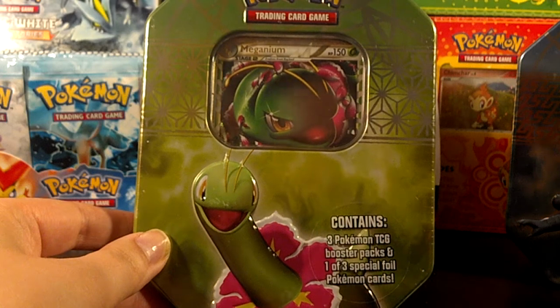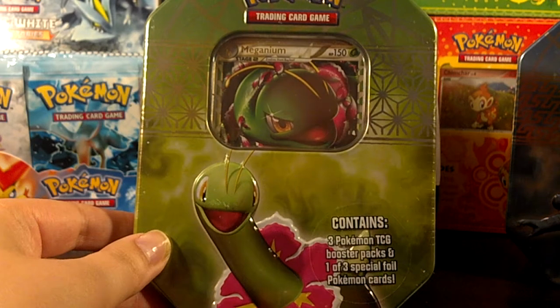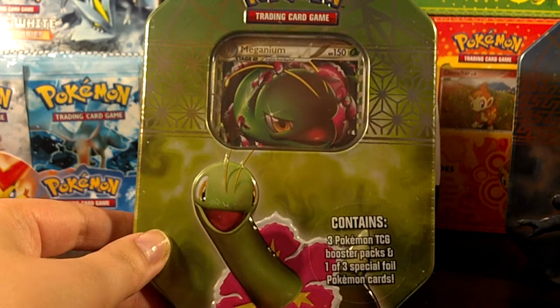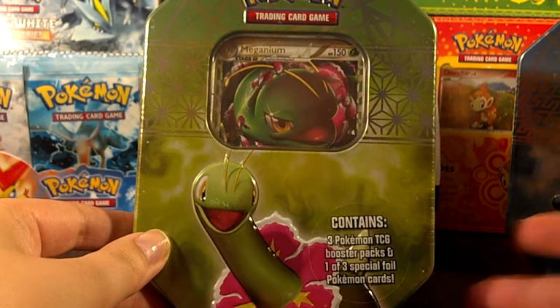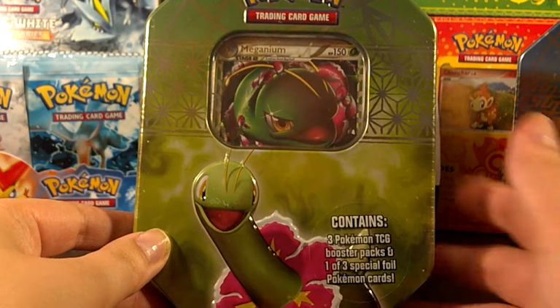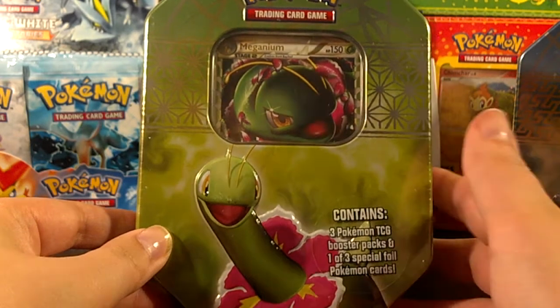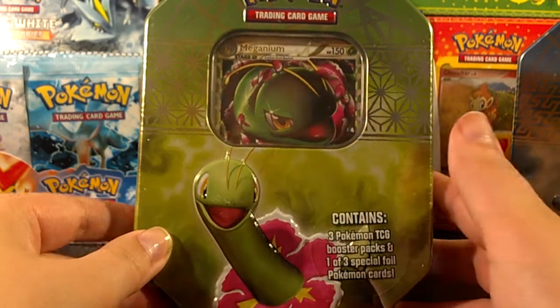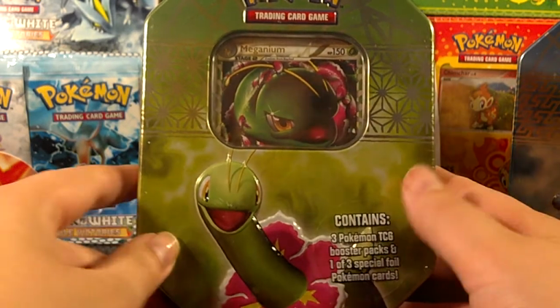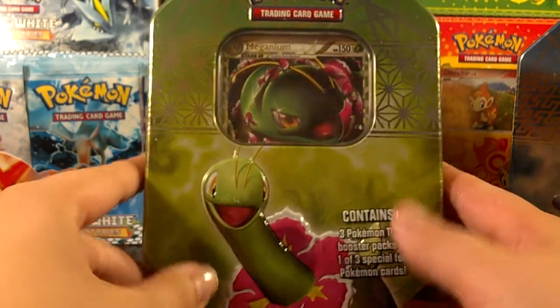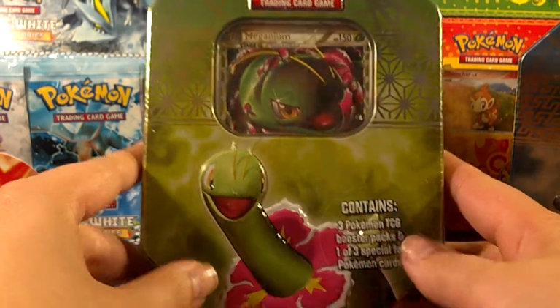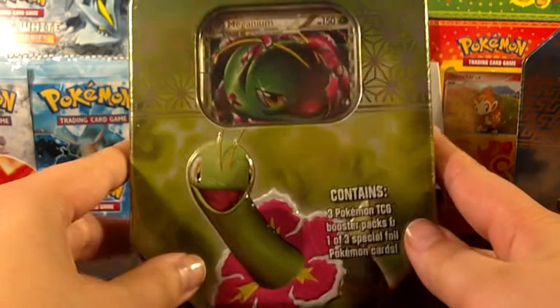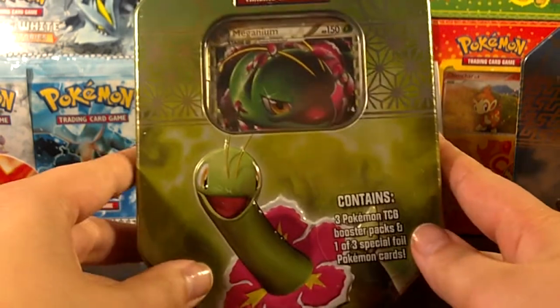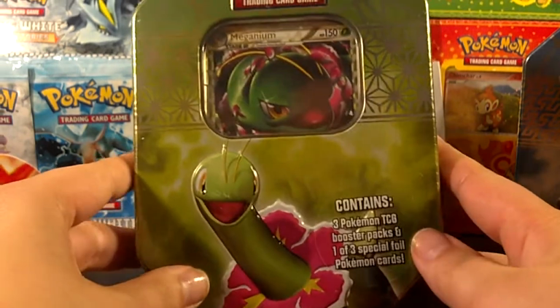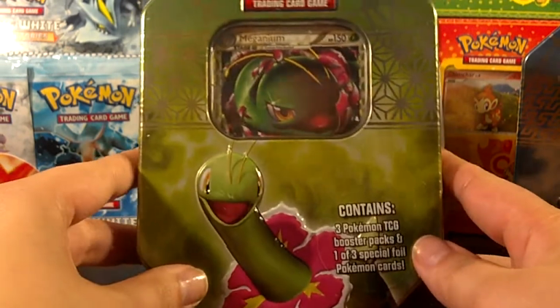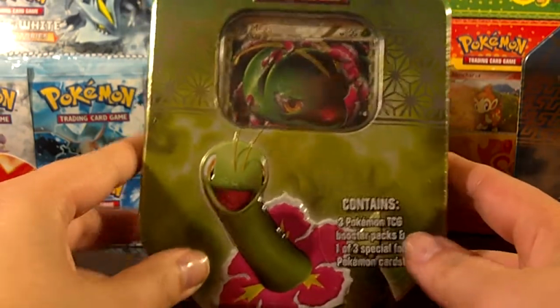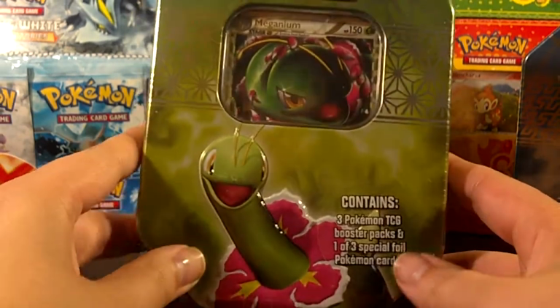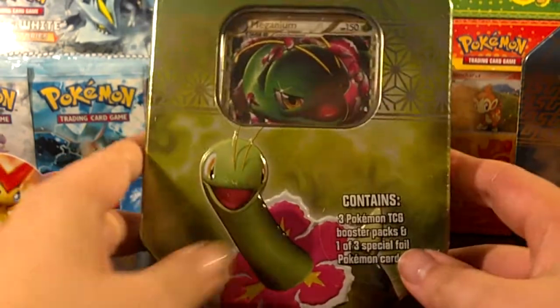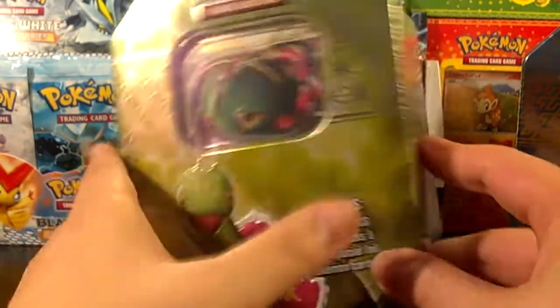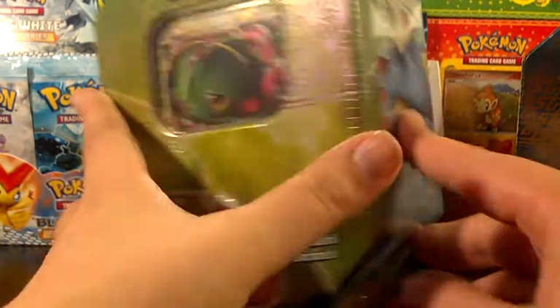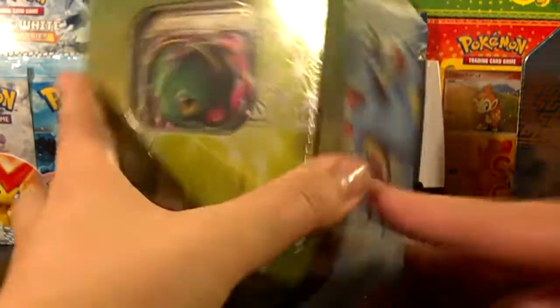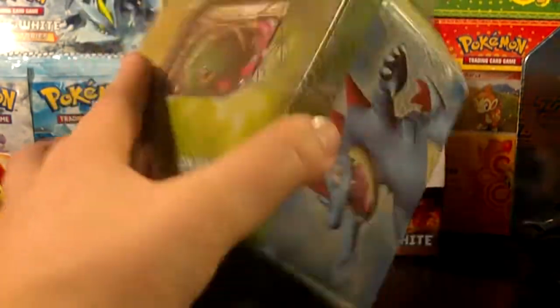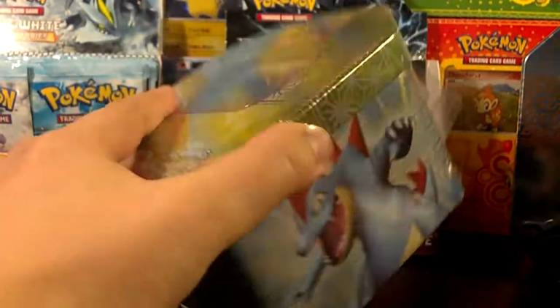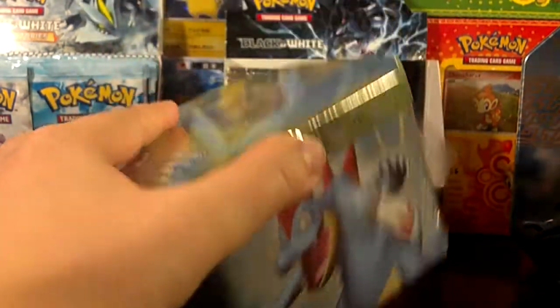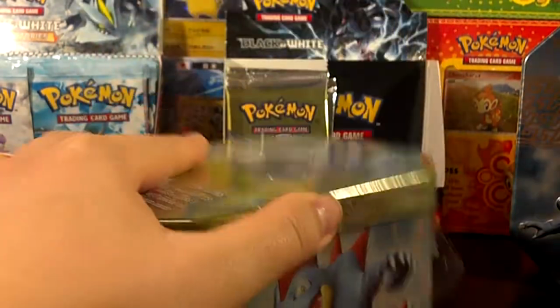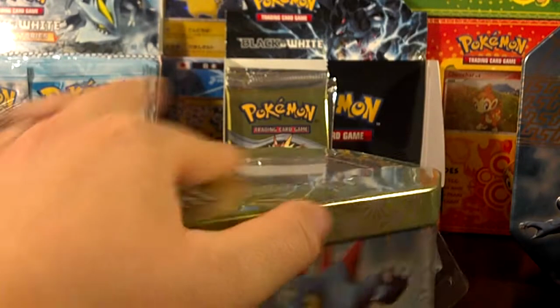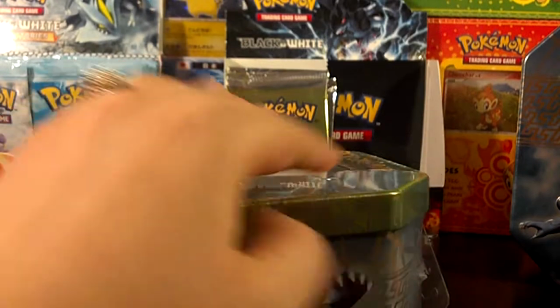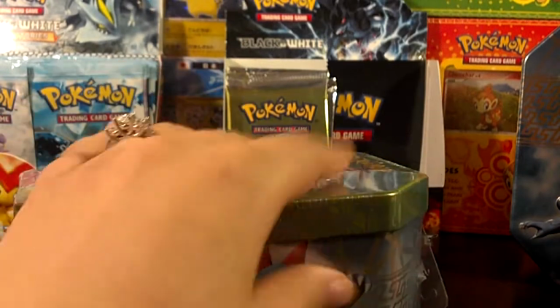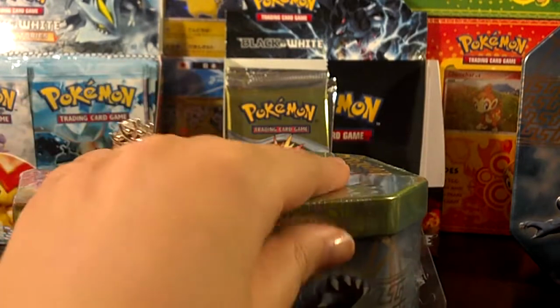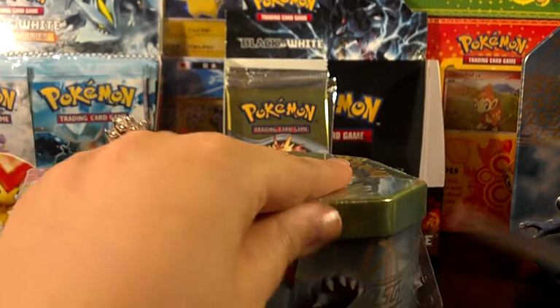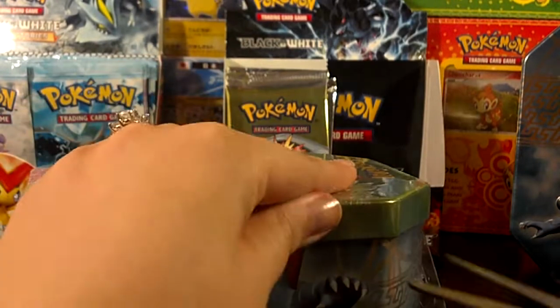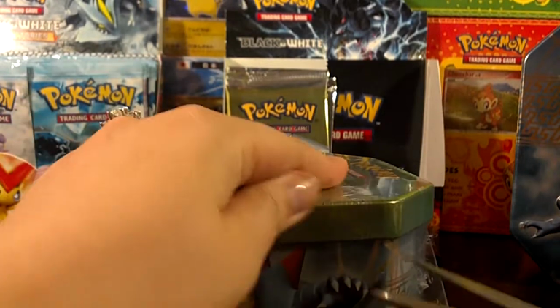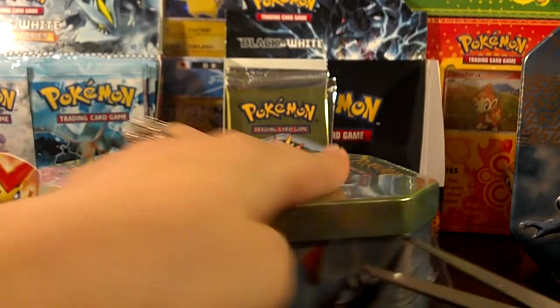Hello, good YouTubers! Today I'll be opening up a Meganium tin that I got at Walgreens for $9.99.